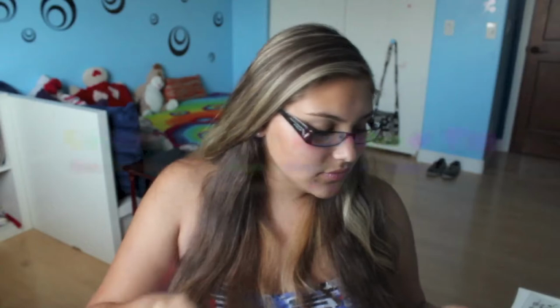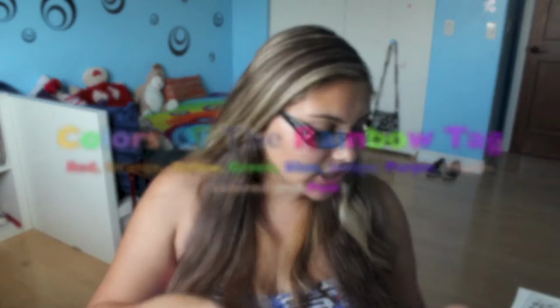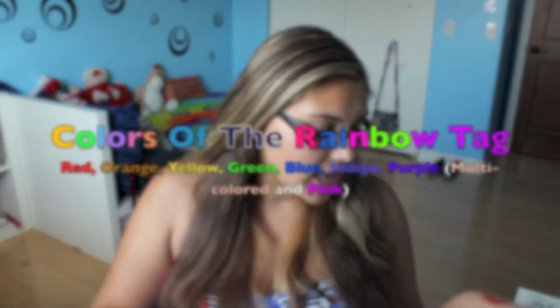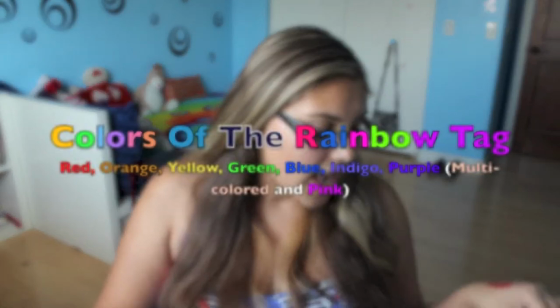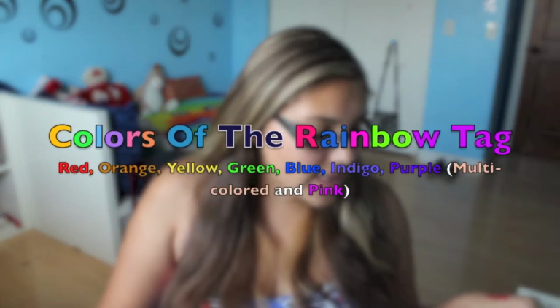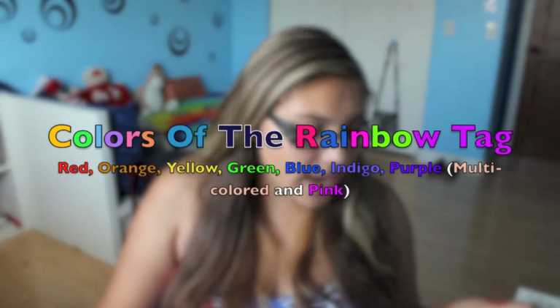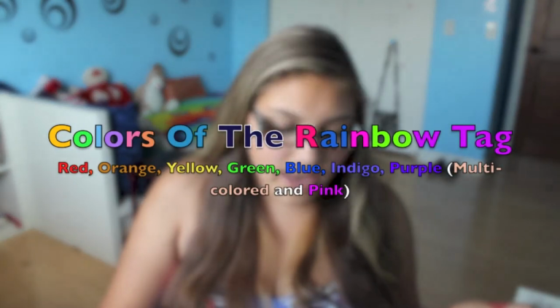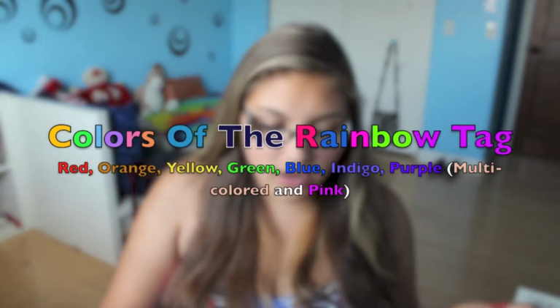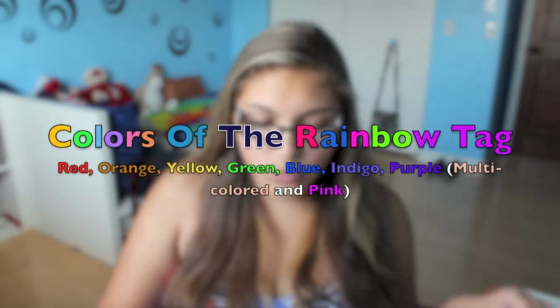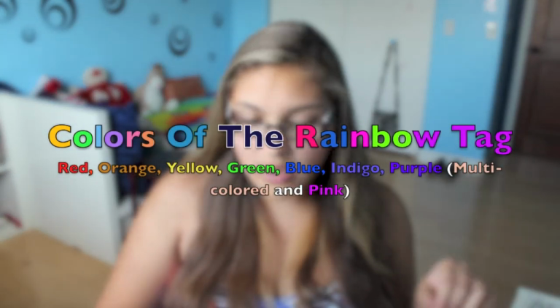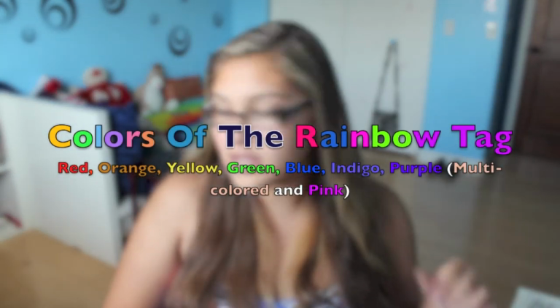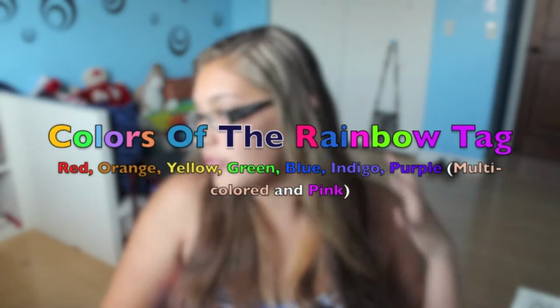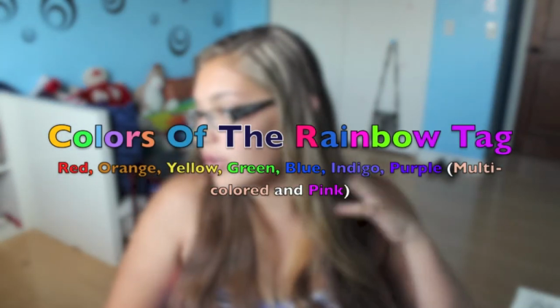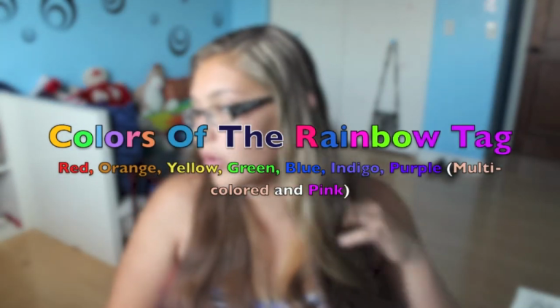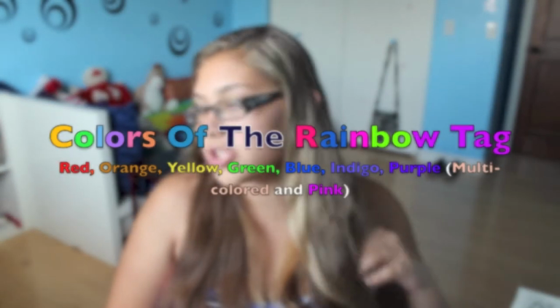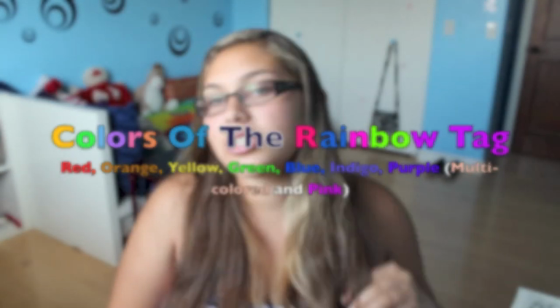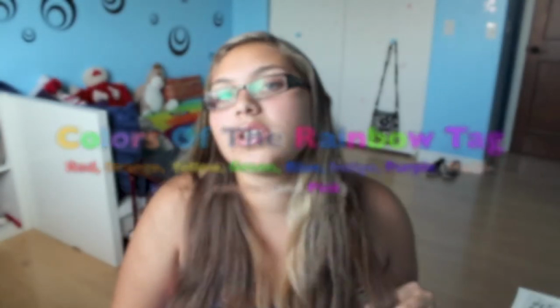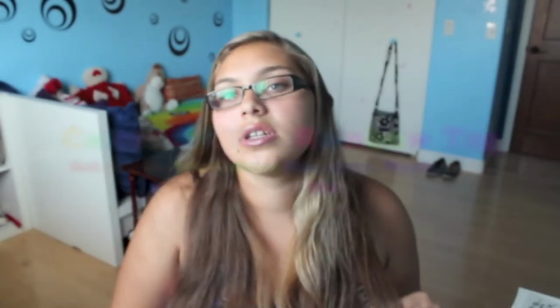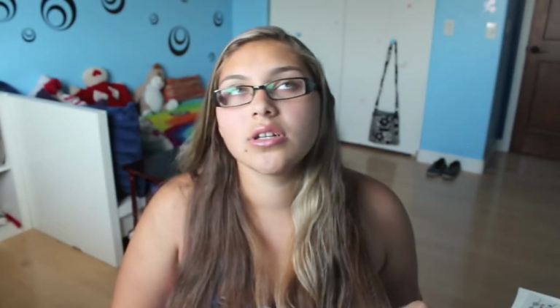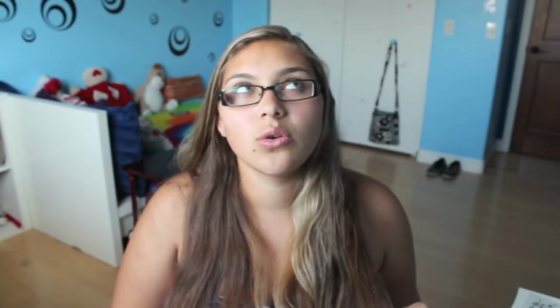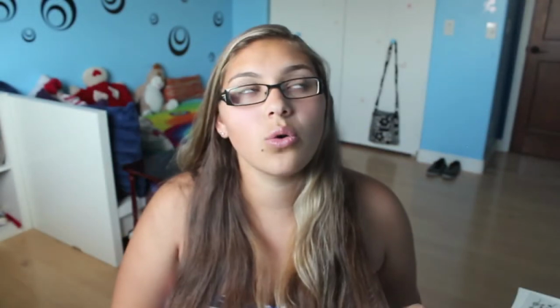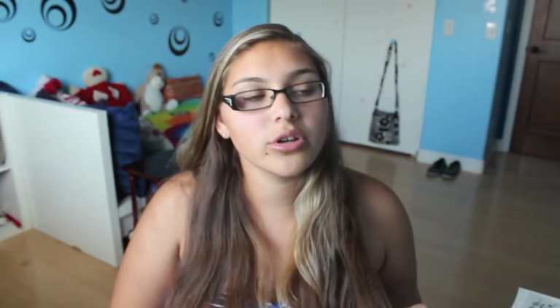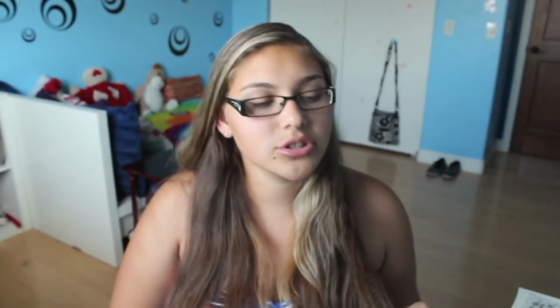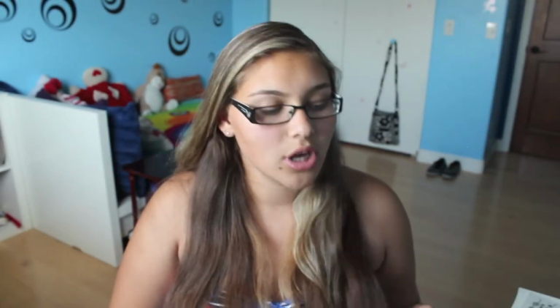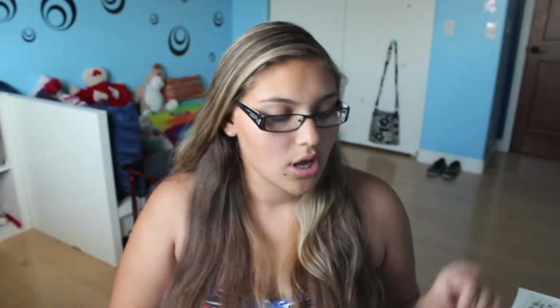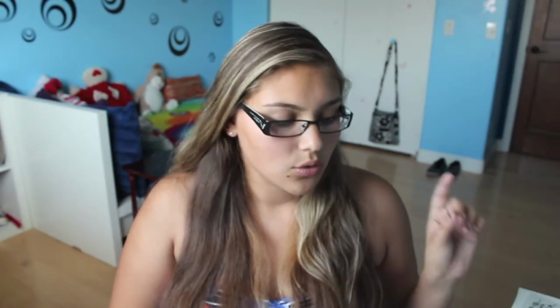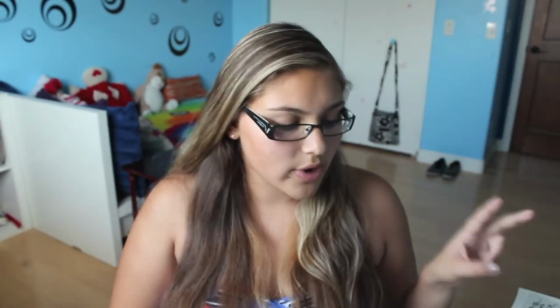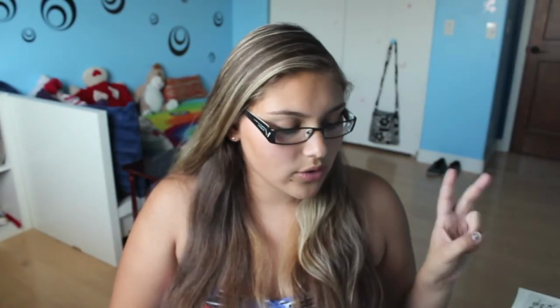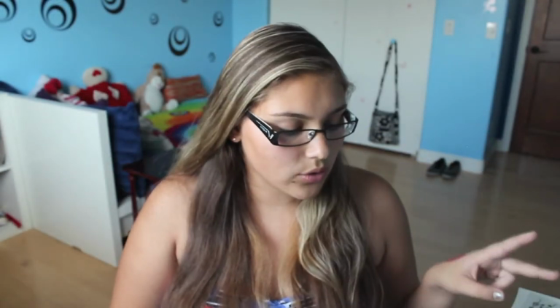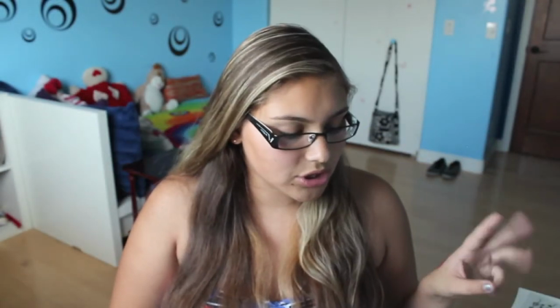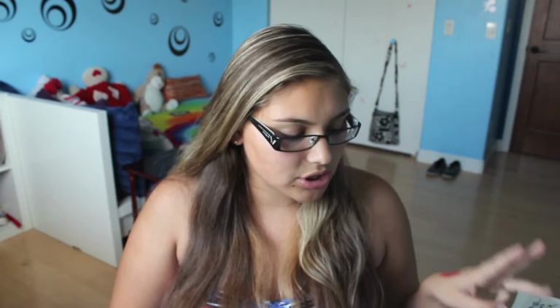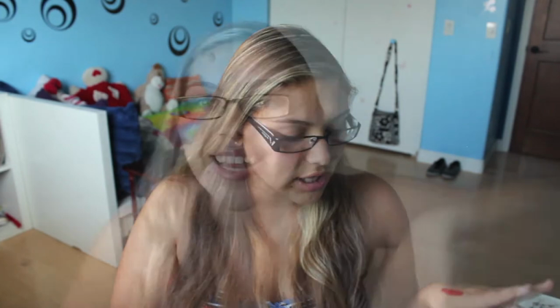And then, what comes after orange? Orange? Red, orange, yellow.